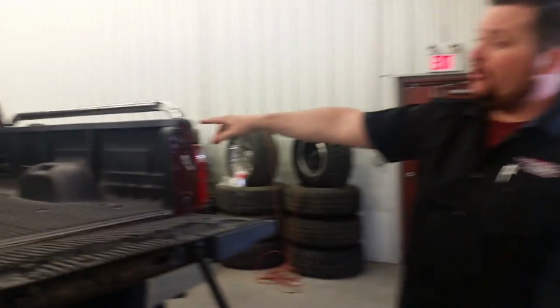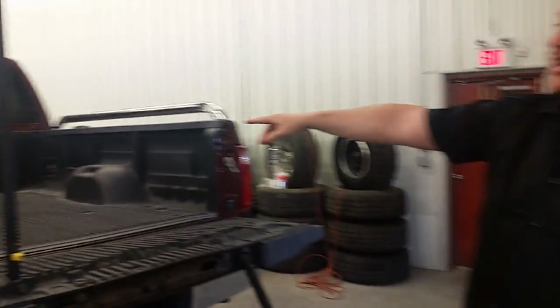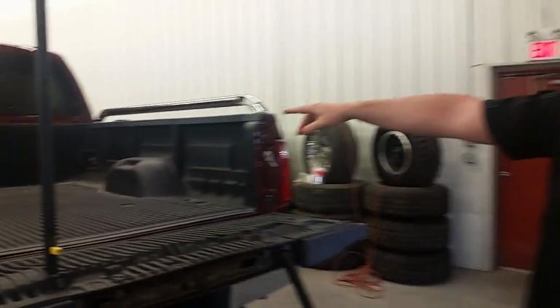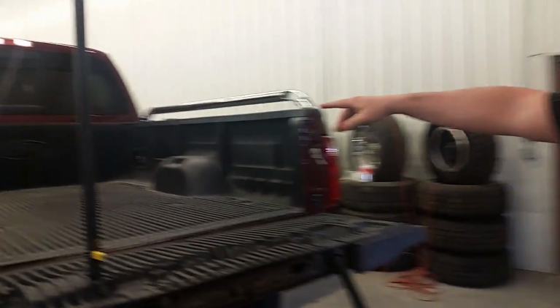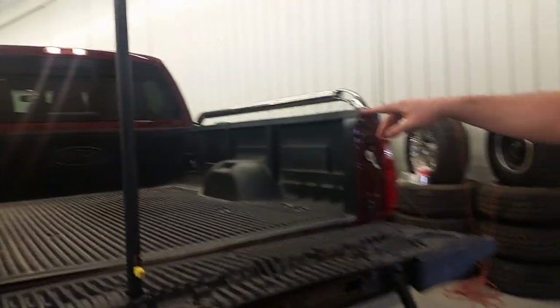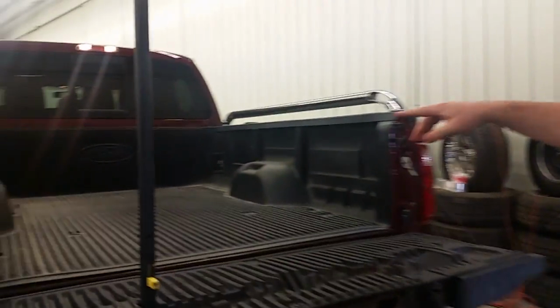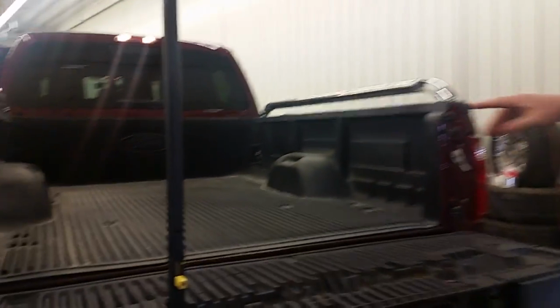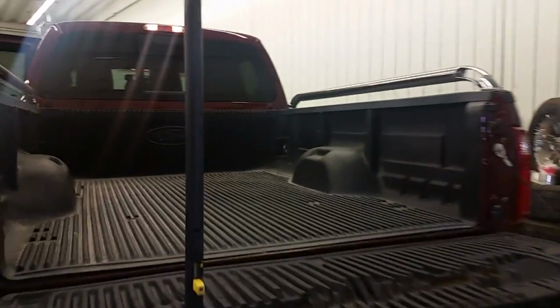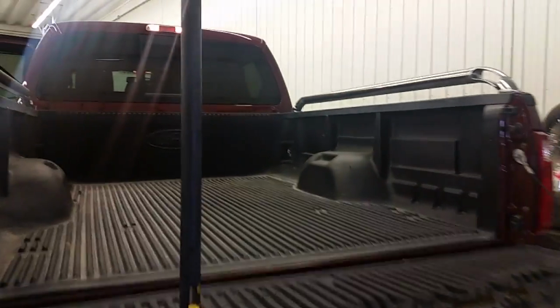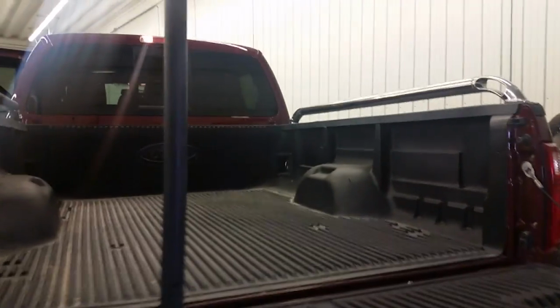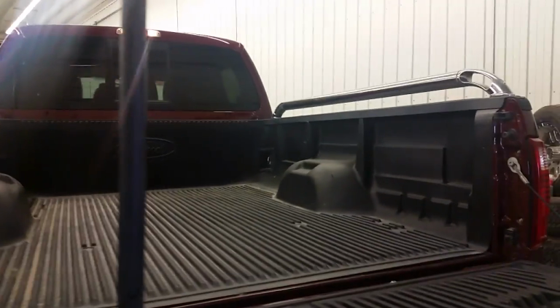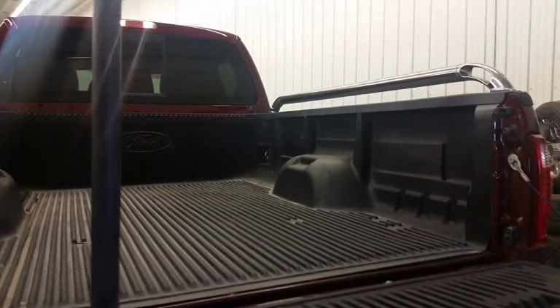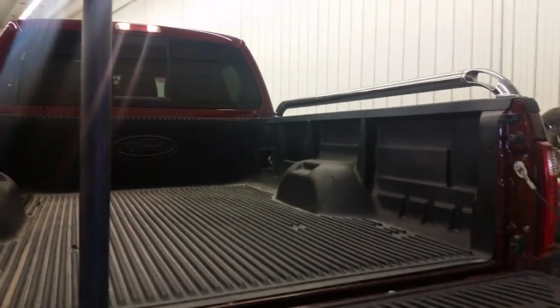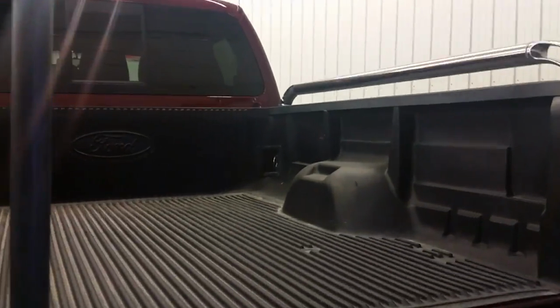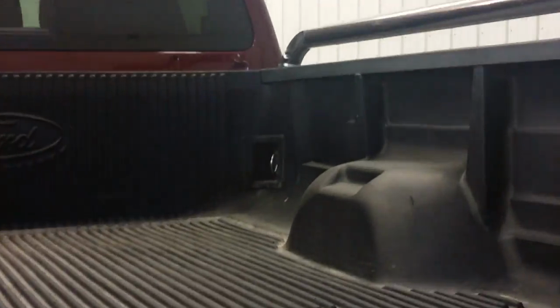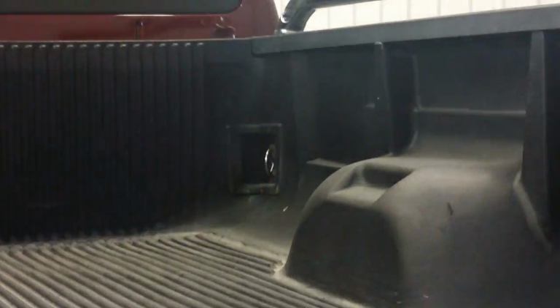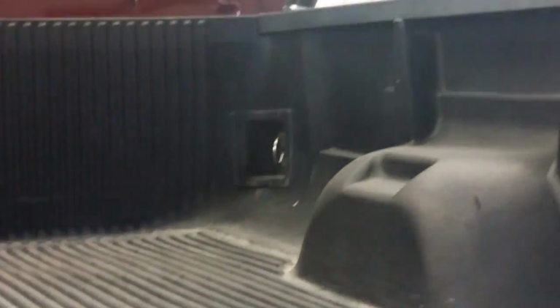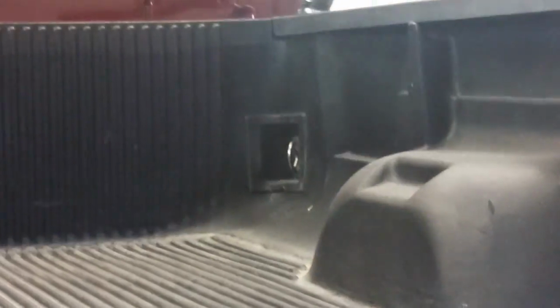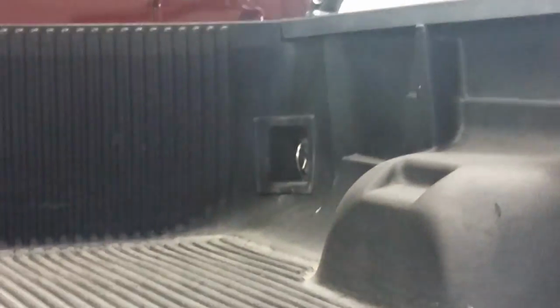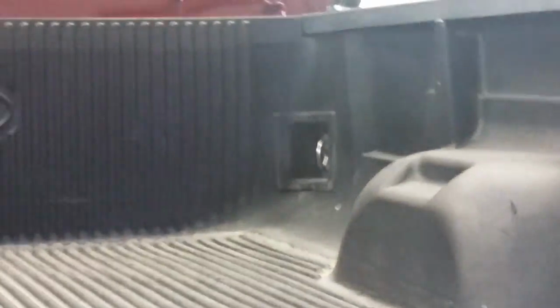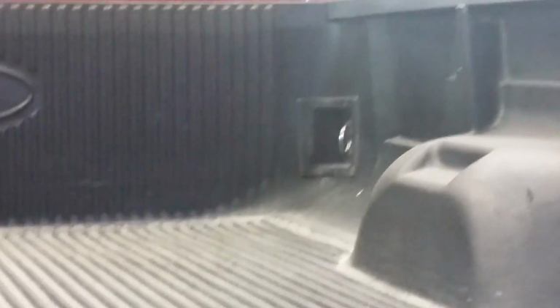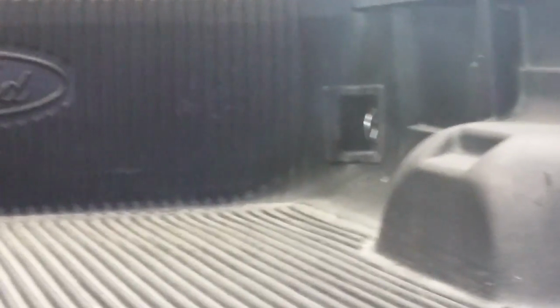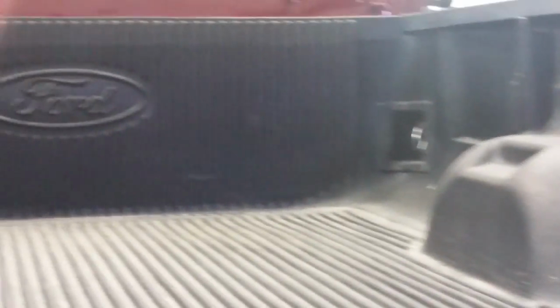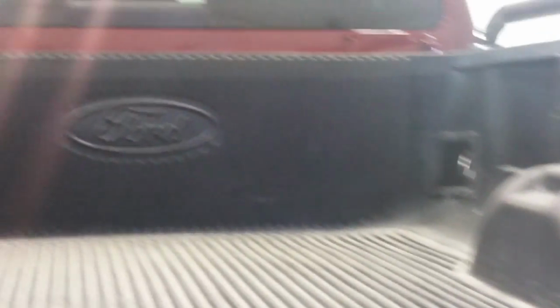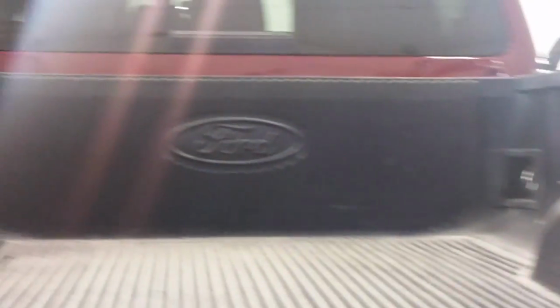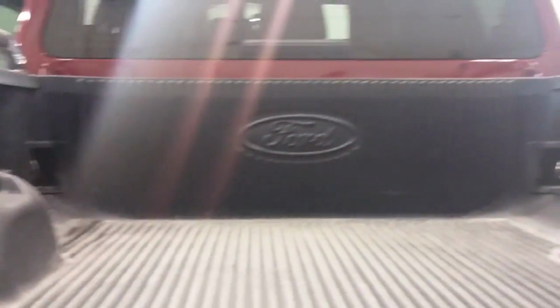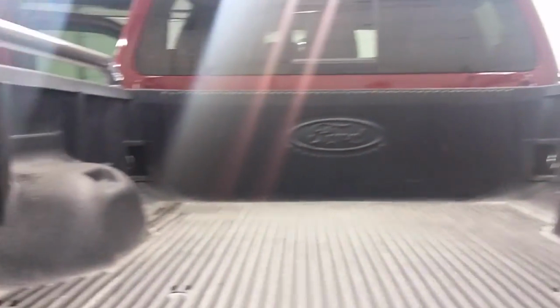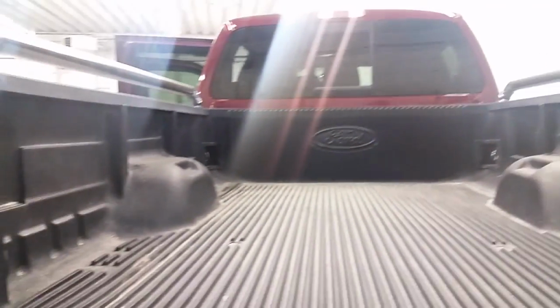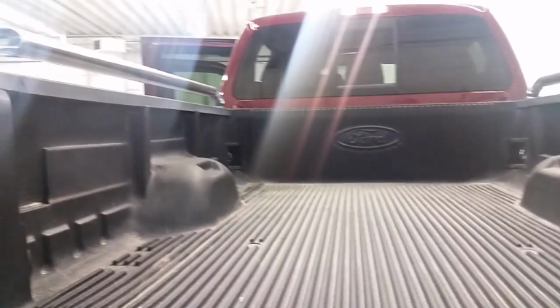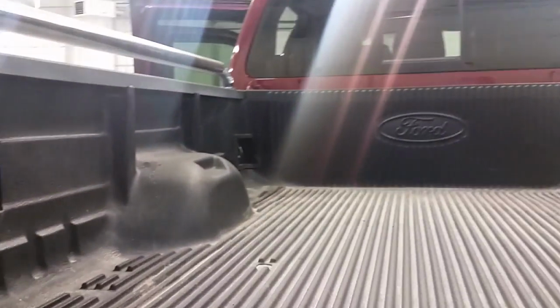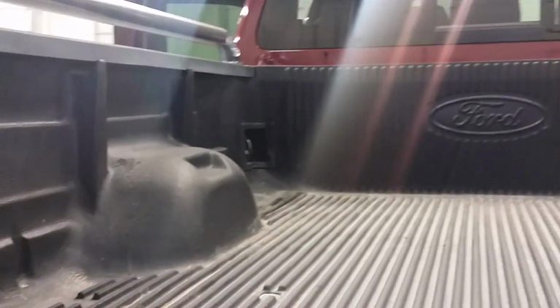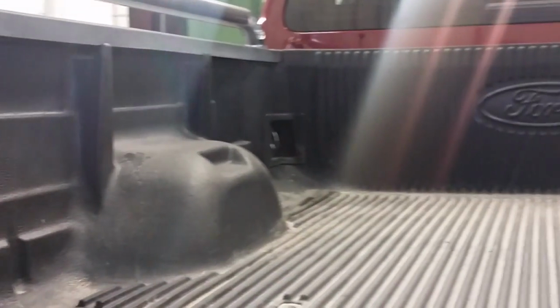Ford's paddle tailgate makes access simple, and just as the icing on the cake, located in the front corners of the bed are two built-in tie-down points that can handle serious poundage with ratchet straps.